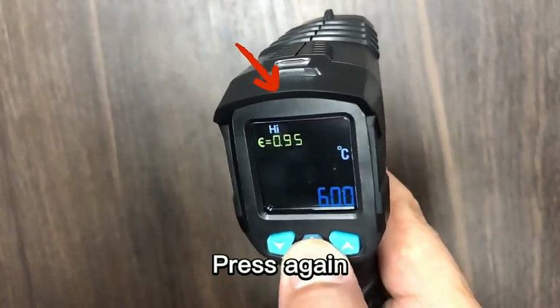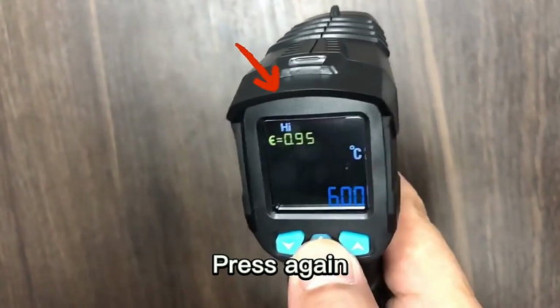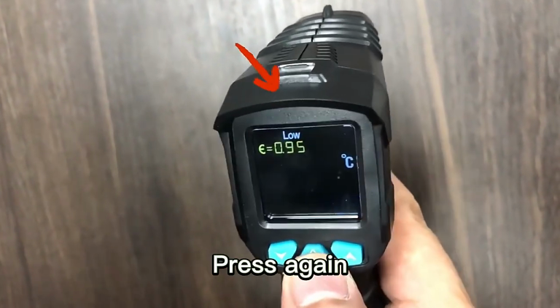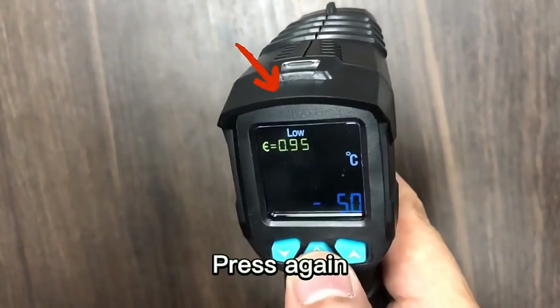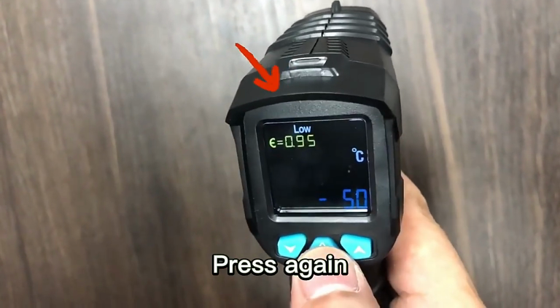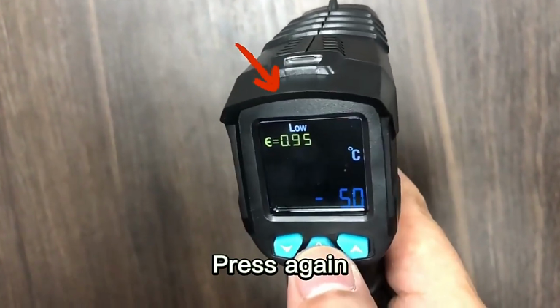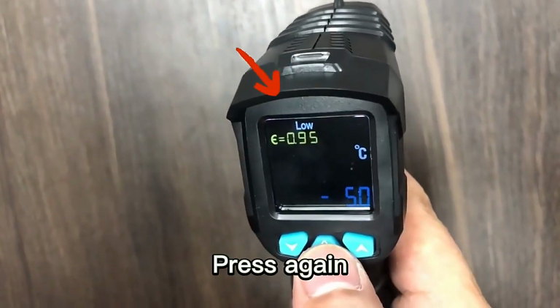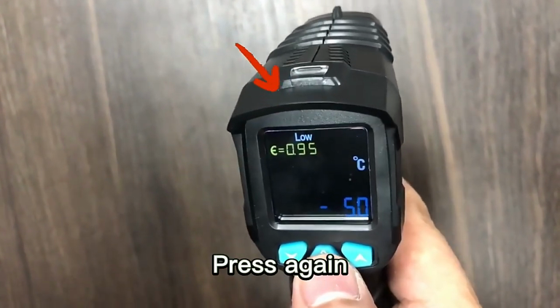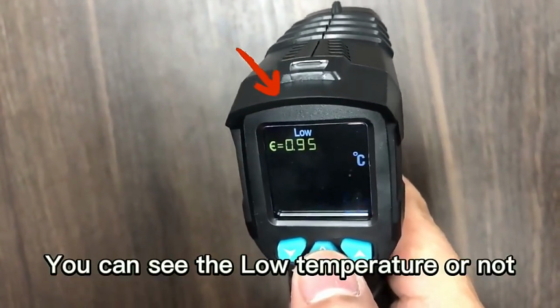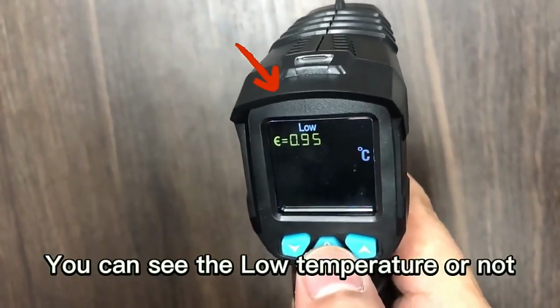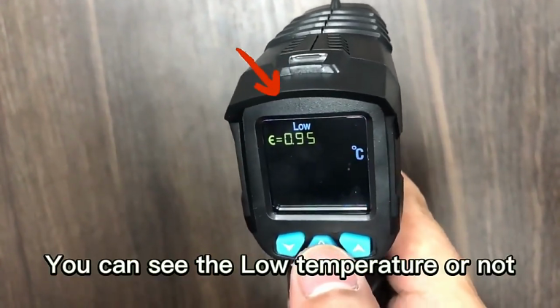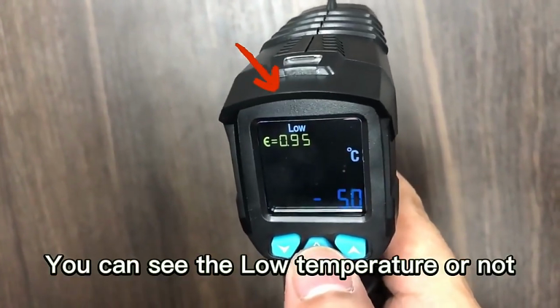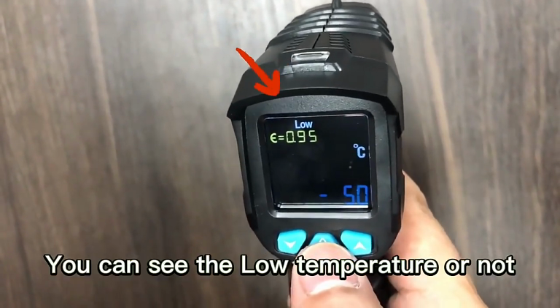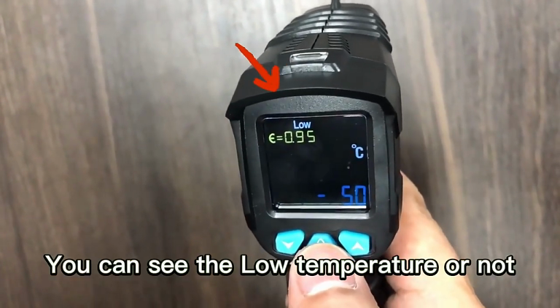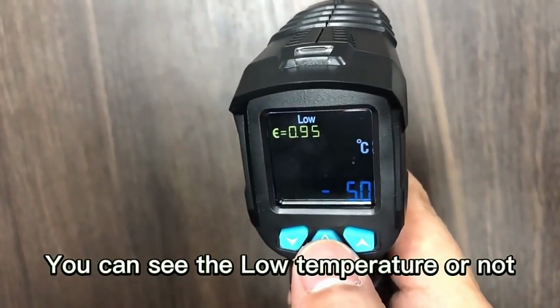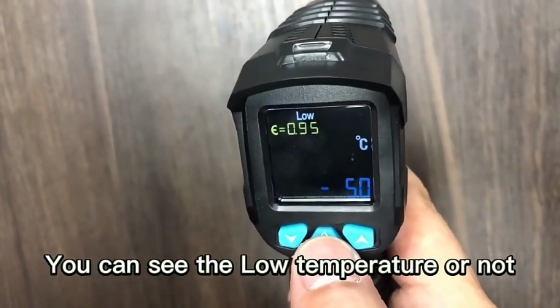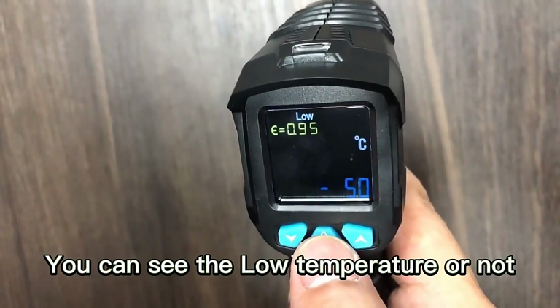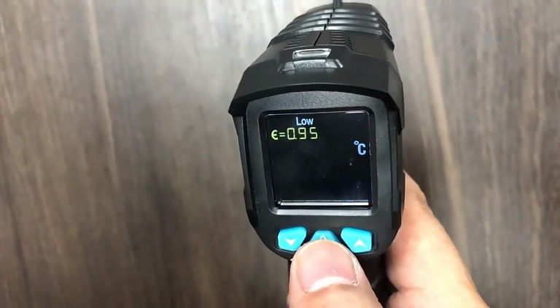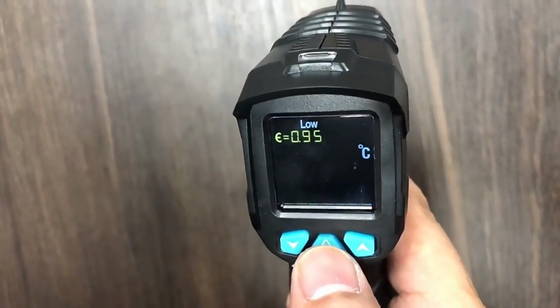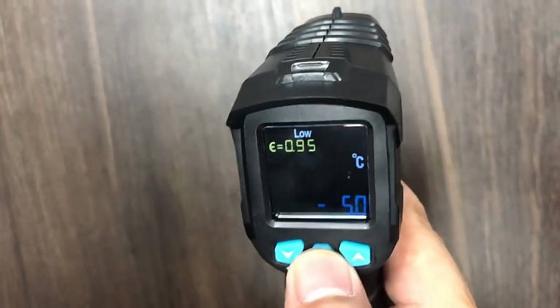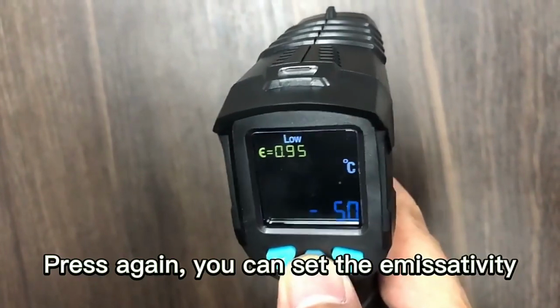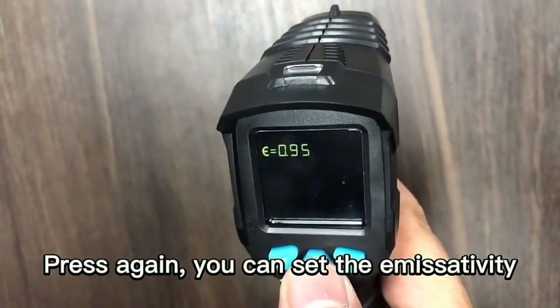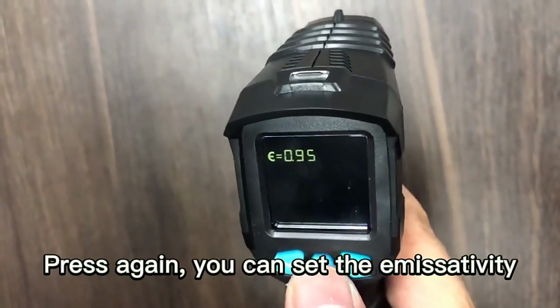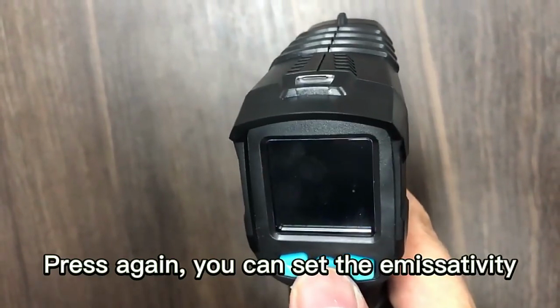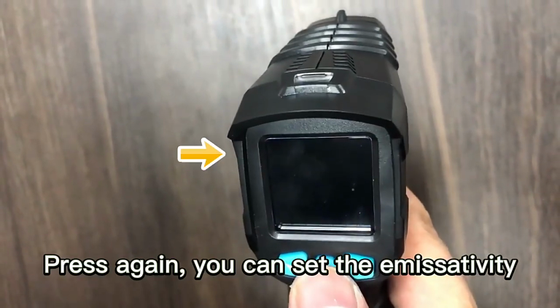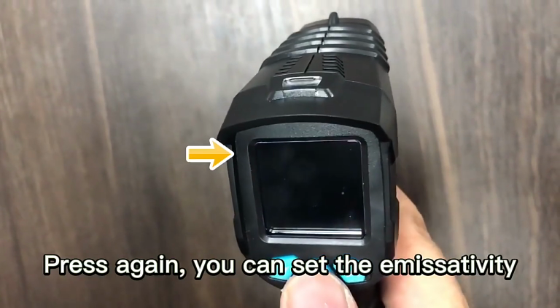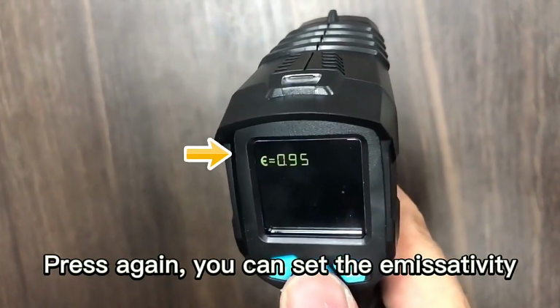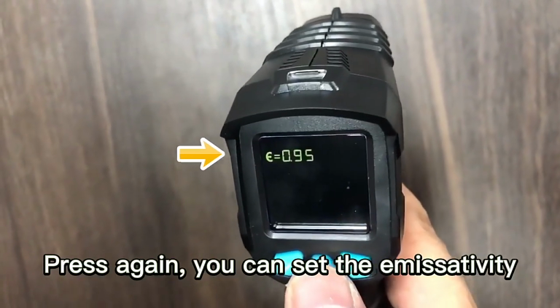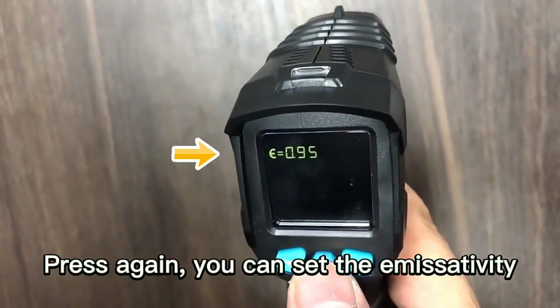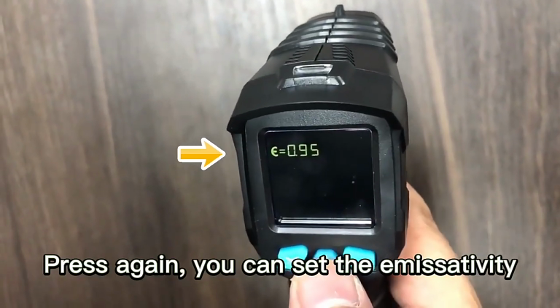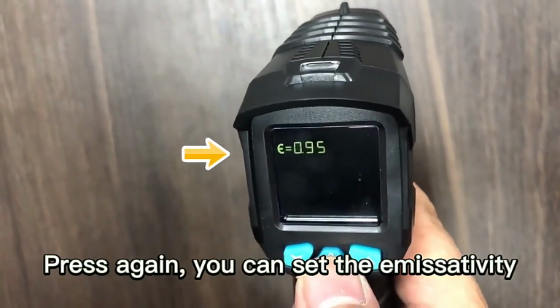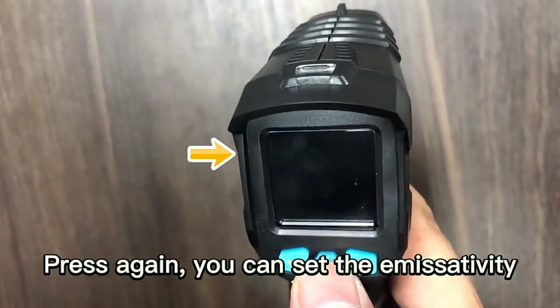Press again, and you can set a low temperature alarm. Press again, and you can set the humidity.